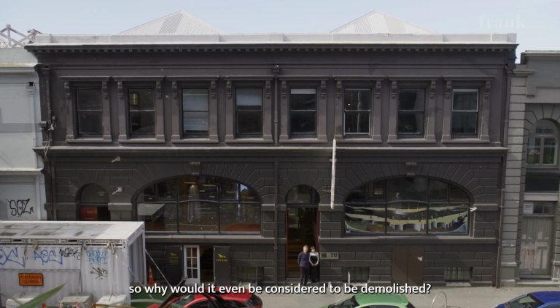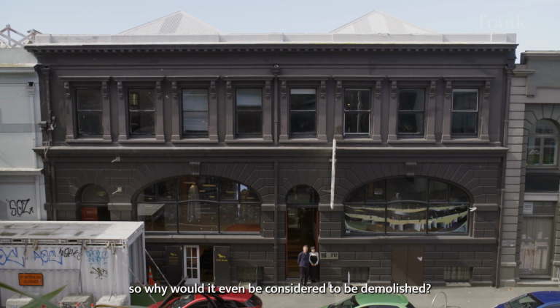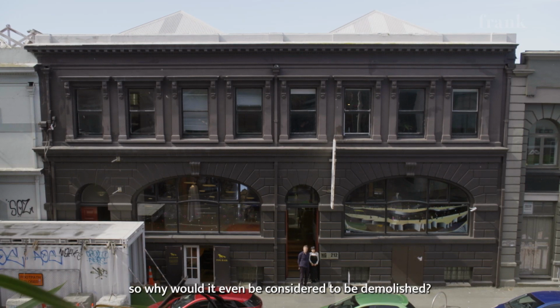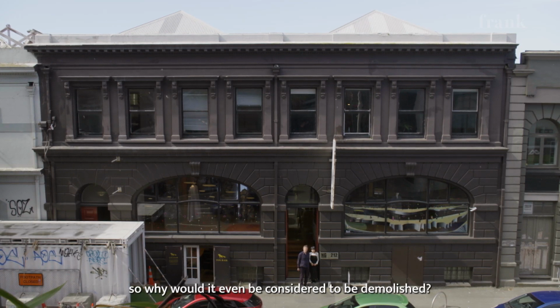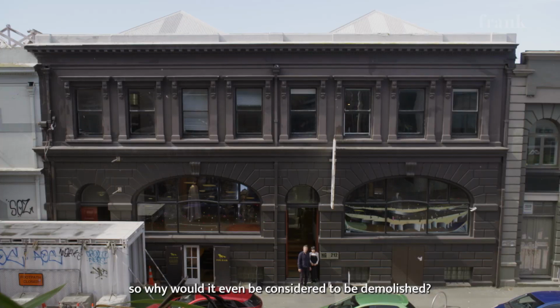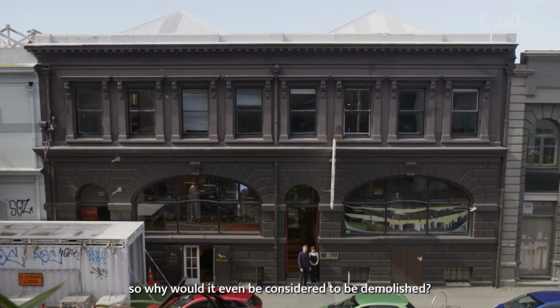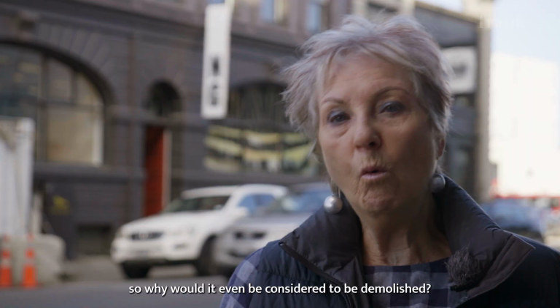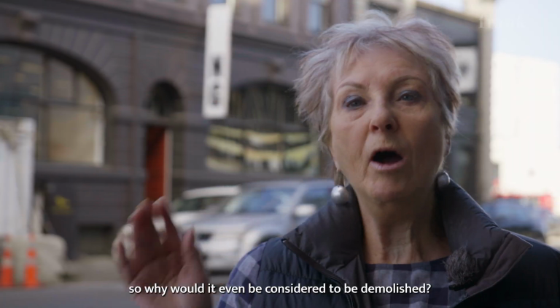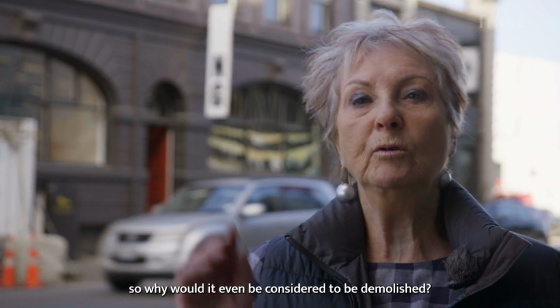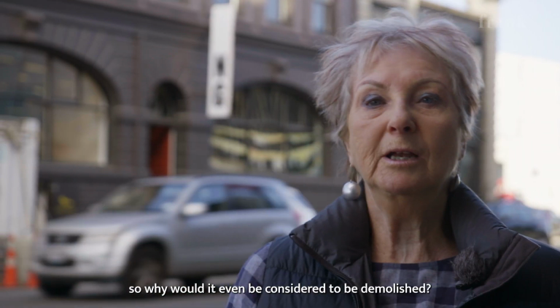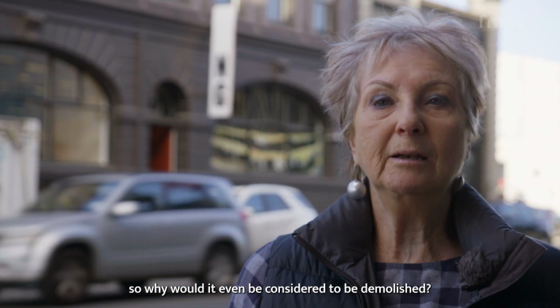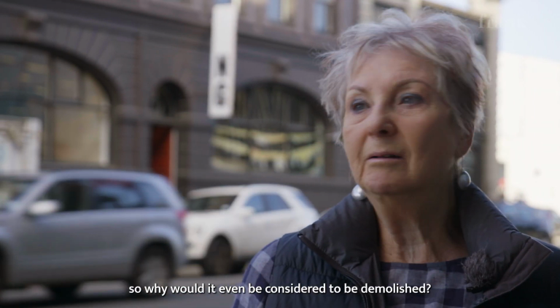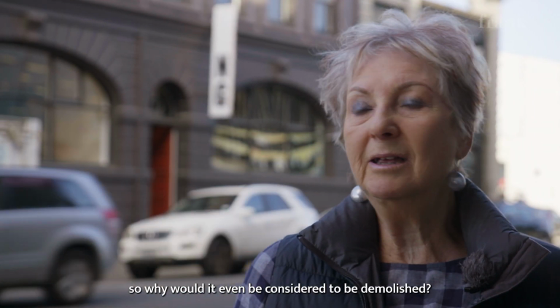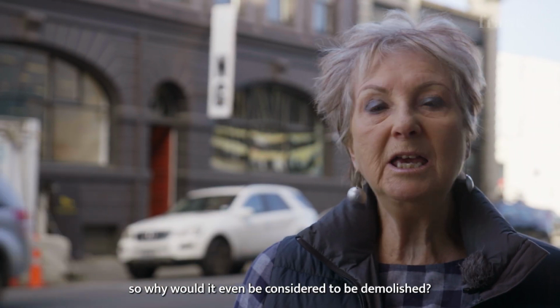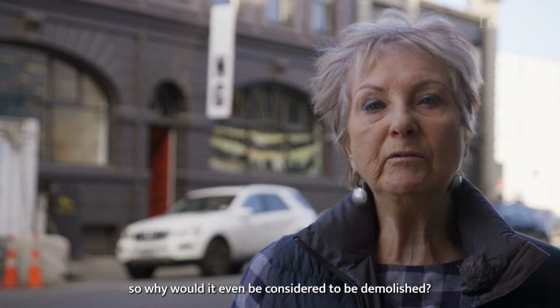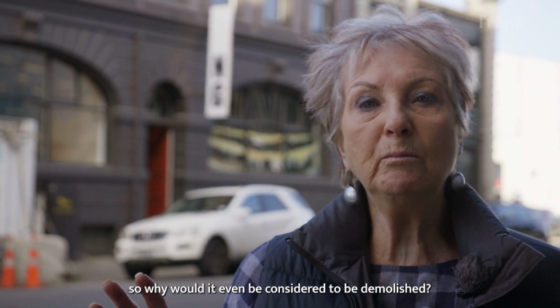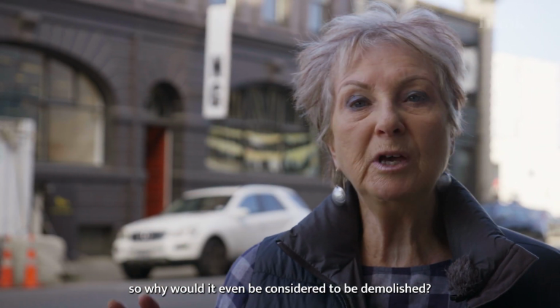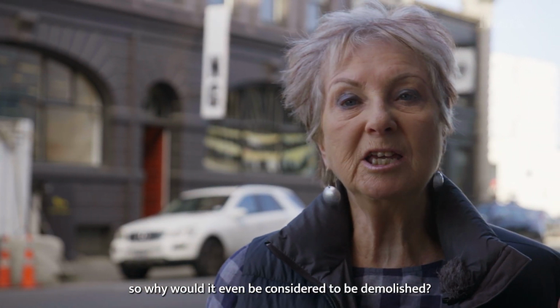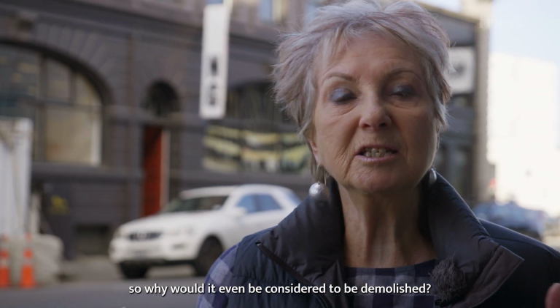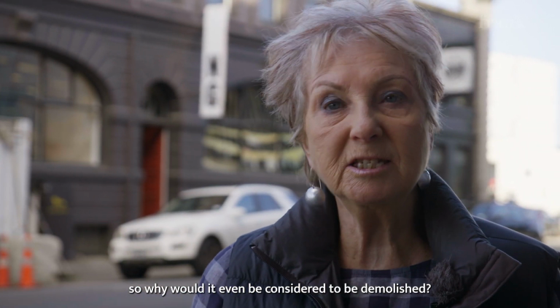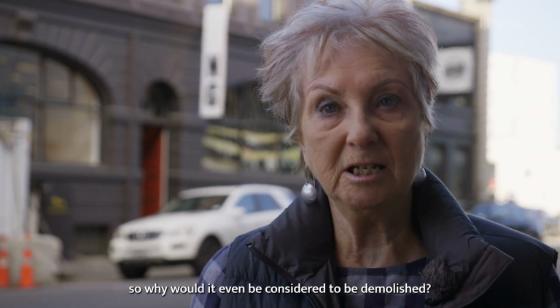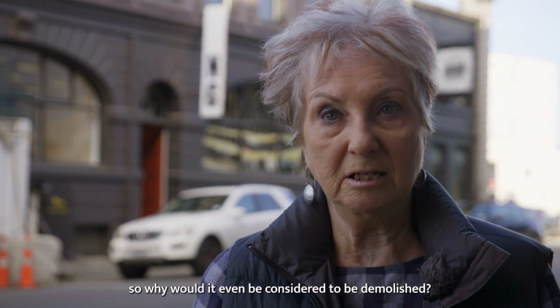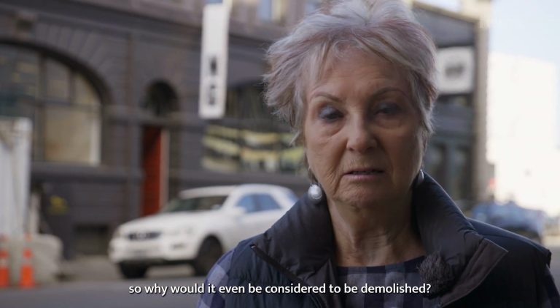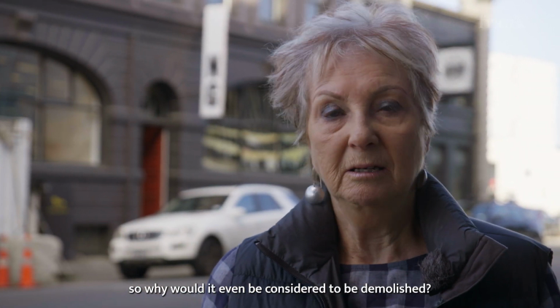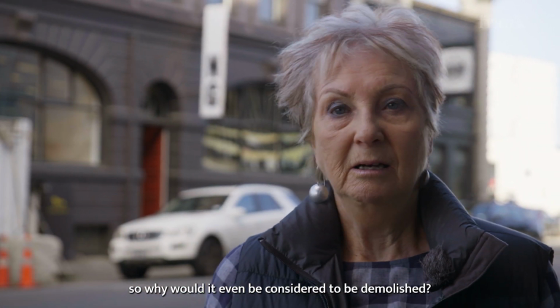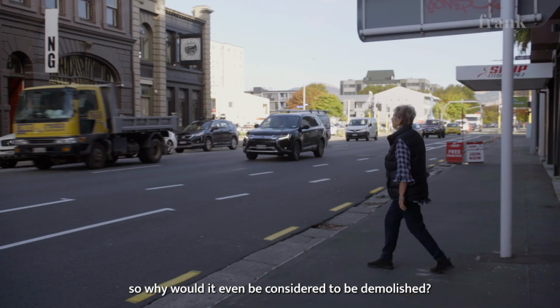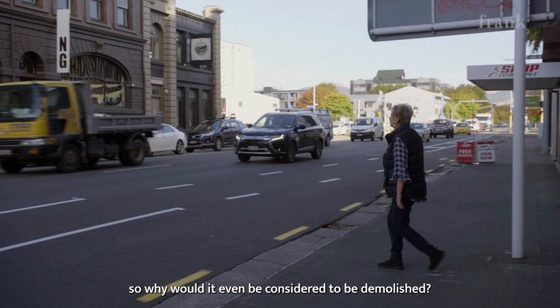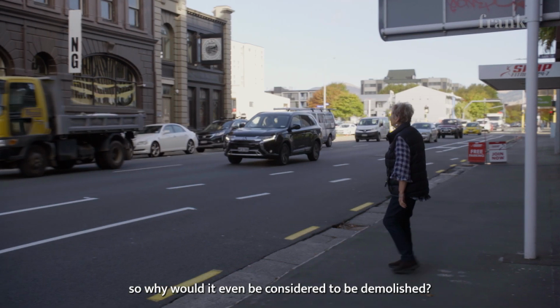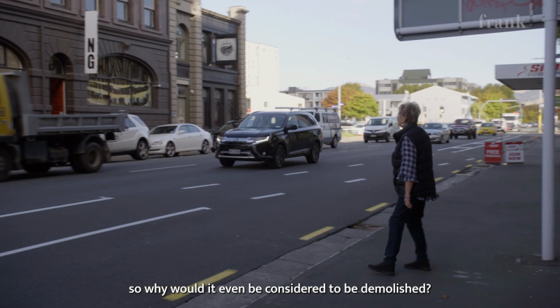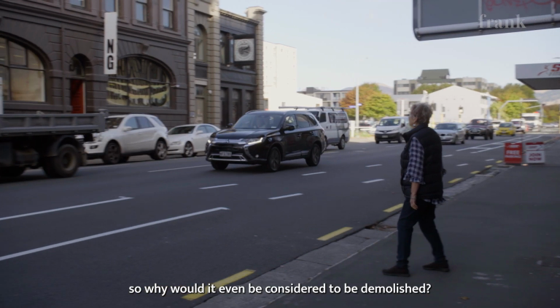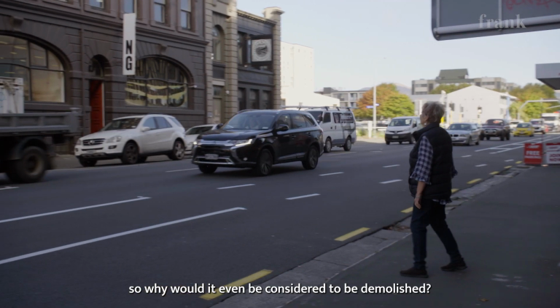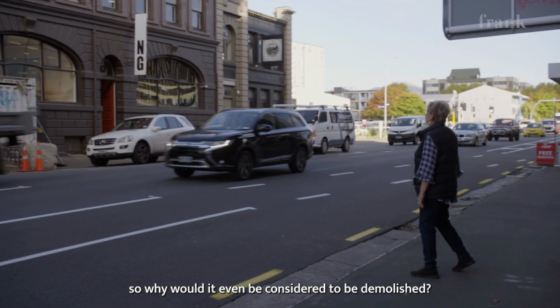So why — why would it even be considered to be demolished?